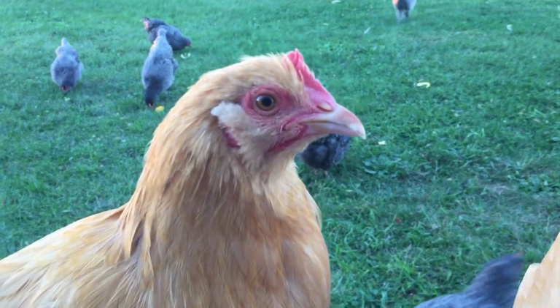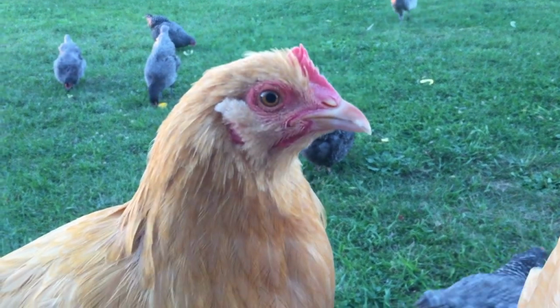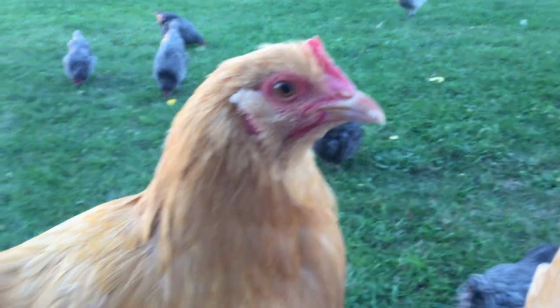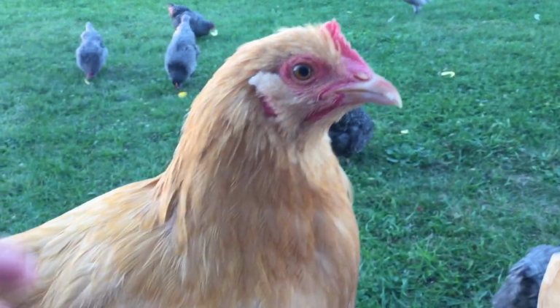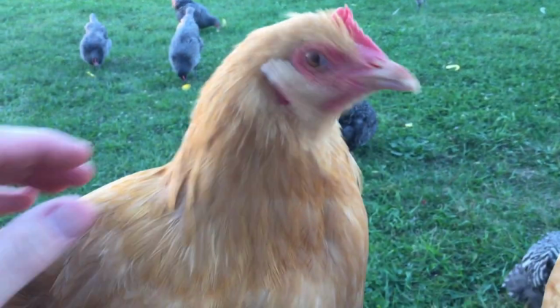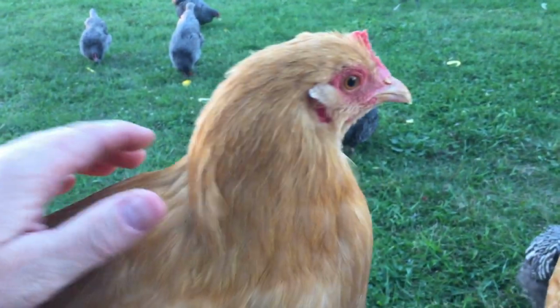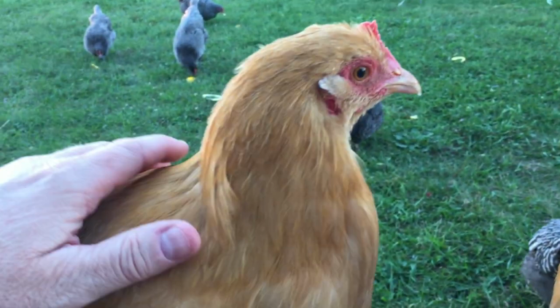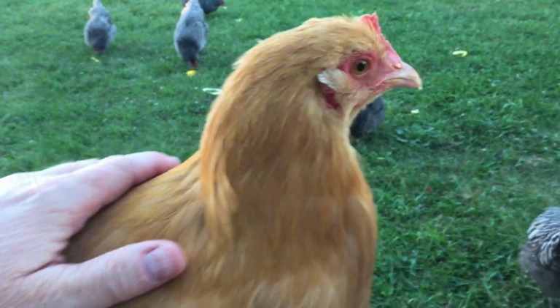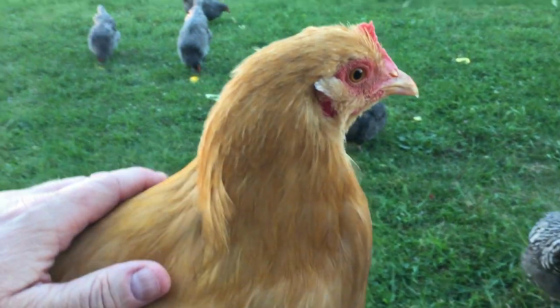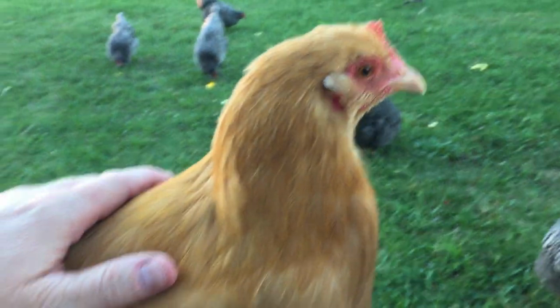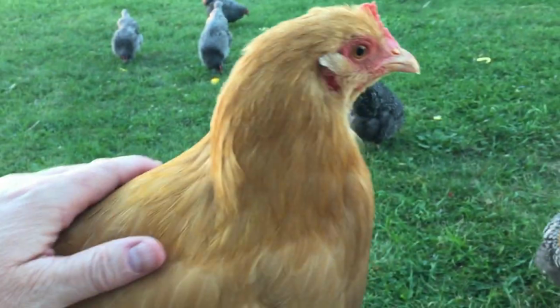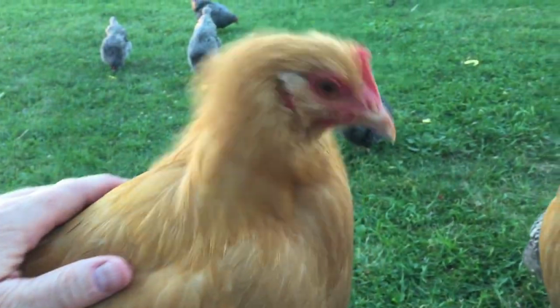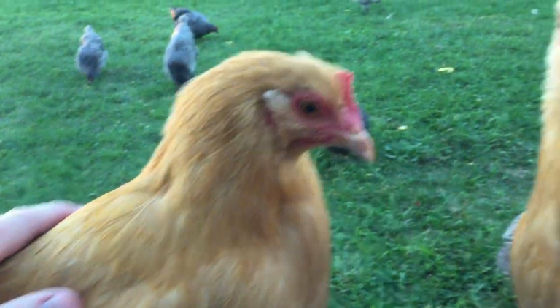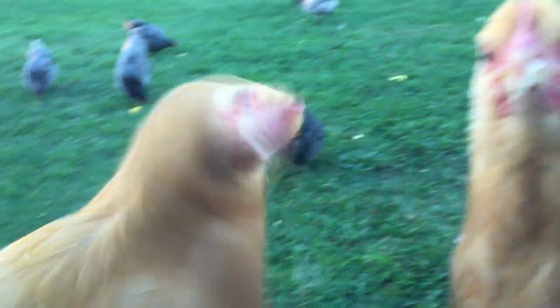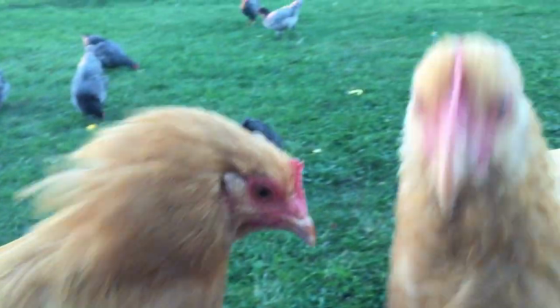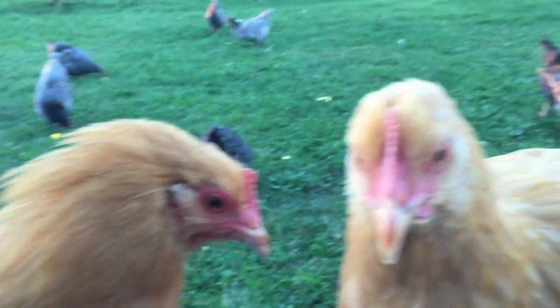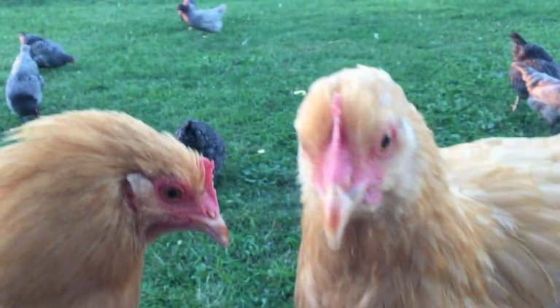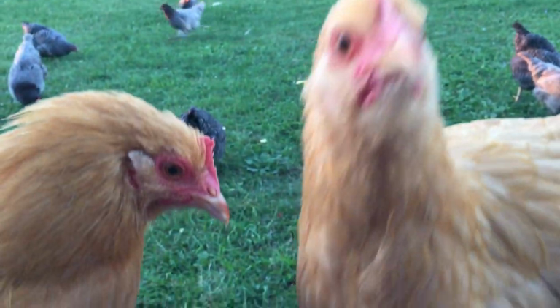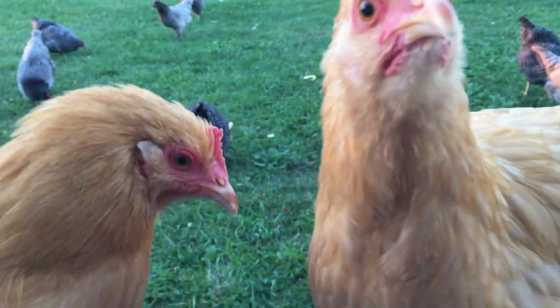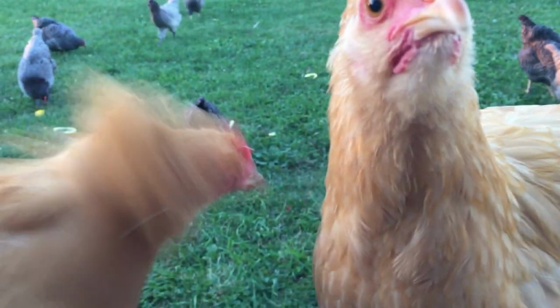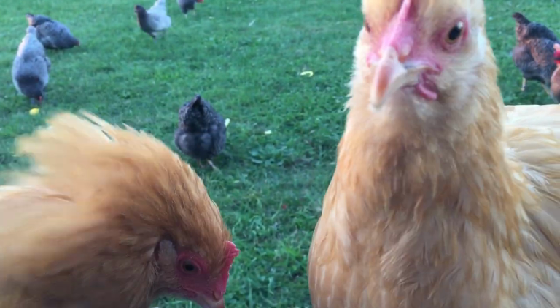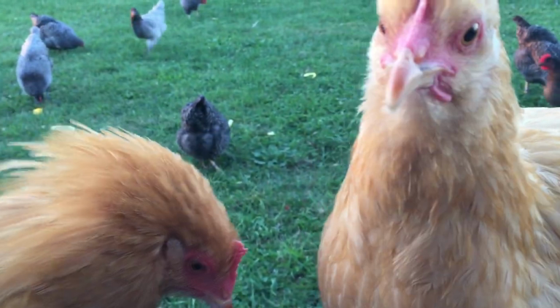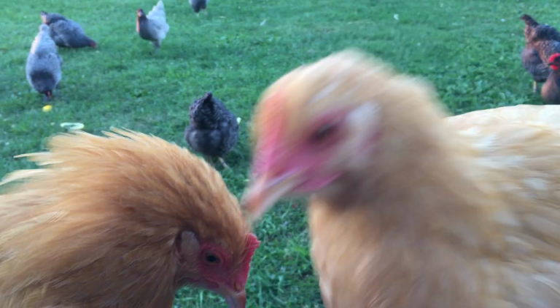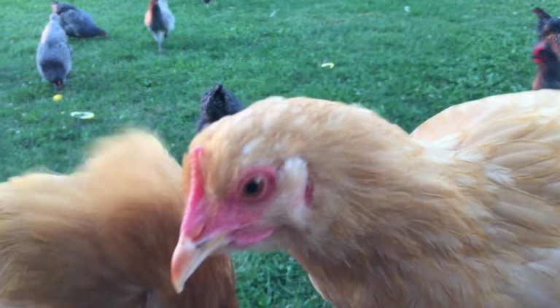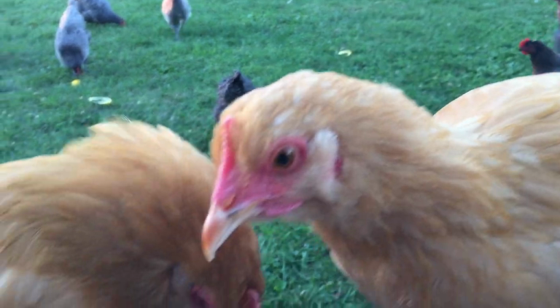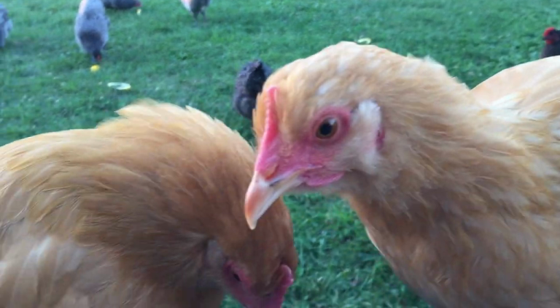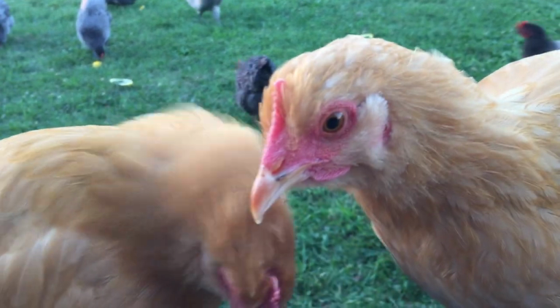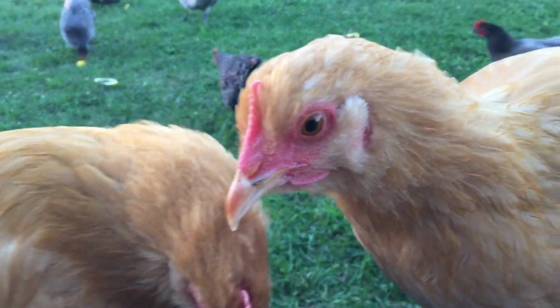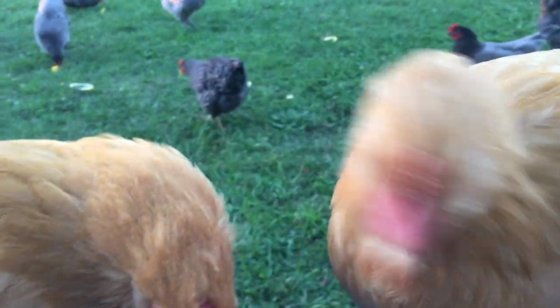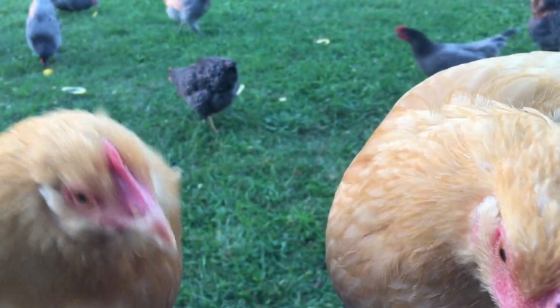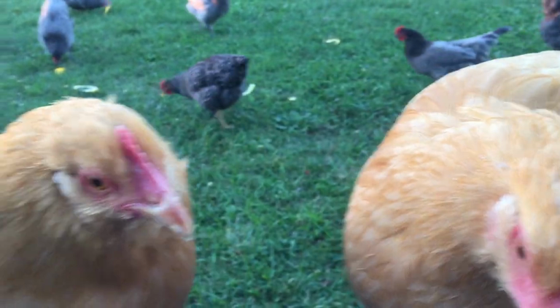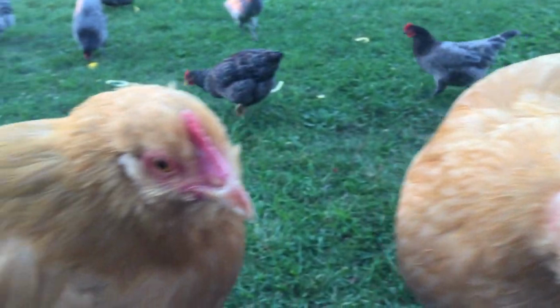Hey everybody, welcome back to the Old Swedes Farm. Thought I'd give you a four-month update on our Buff Orpingtons.